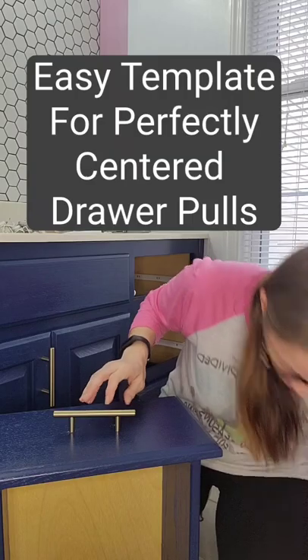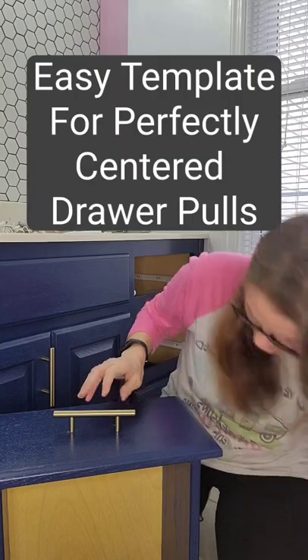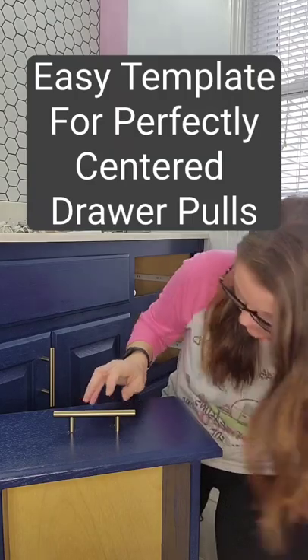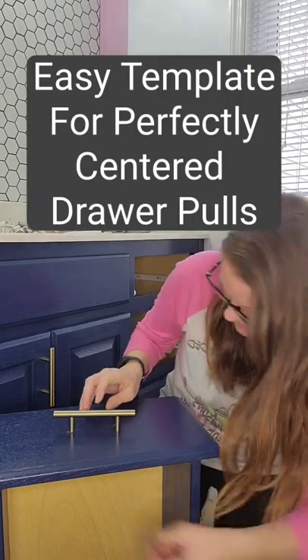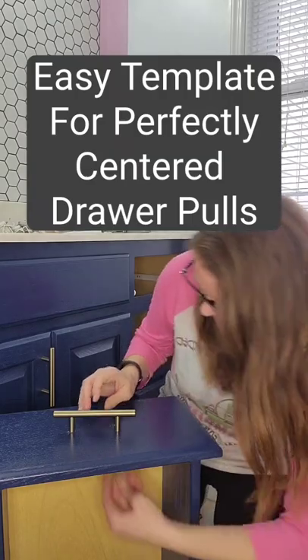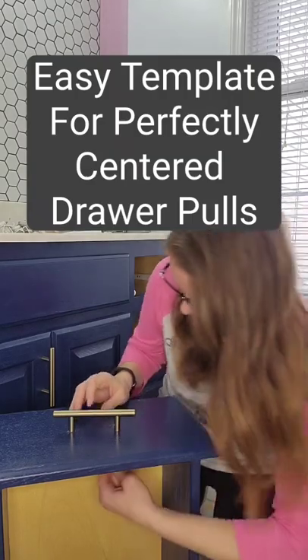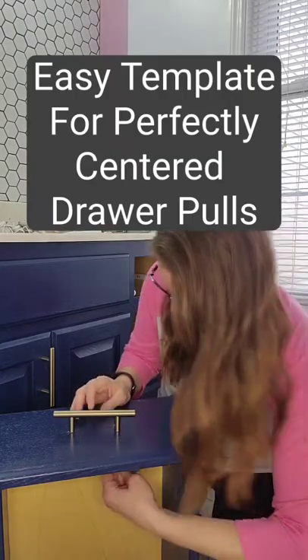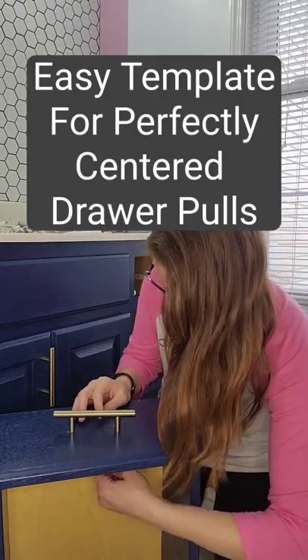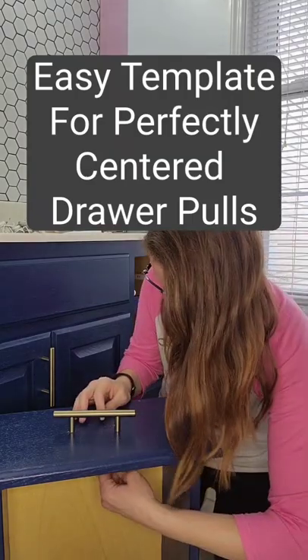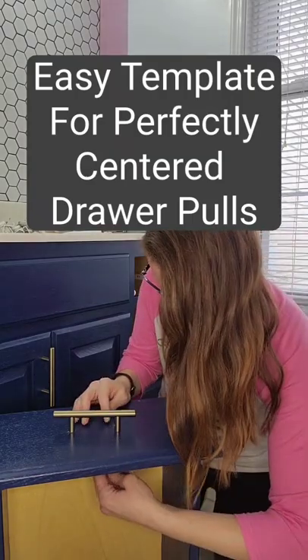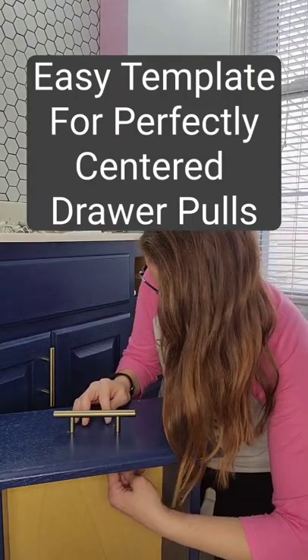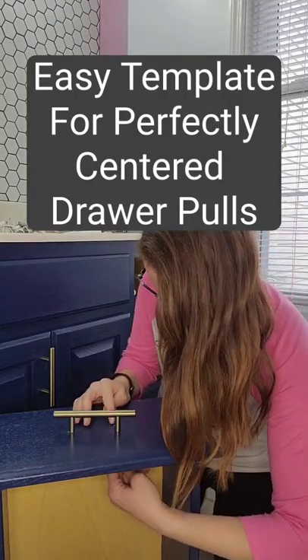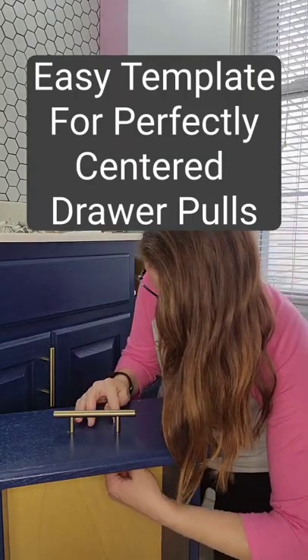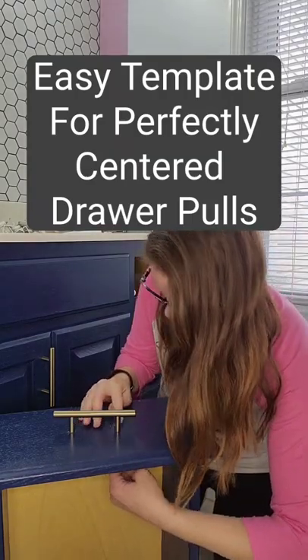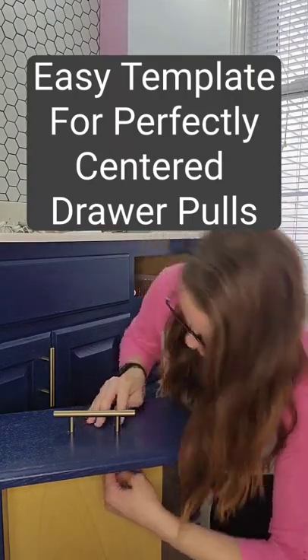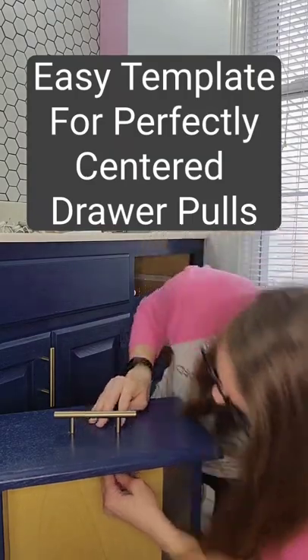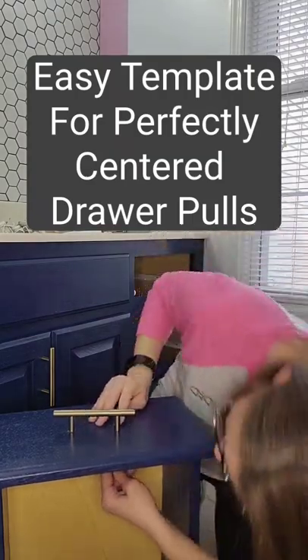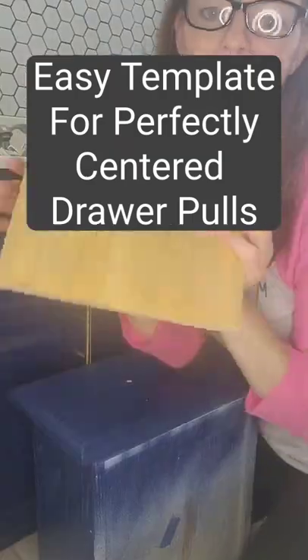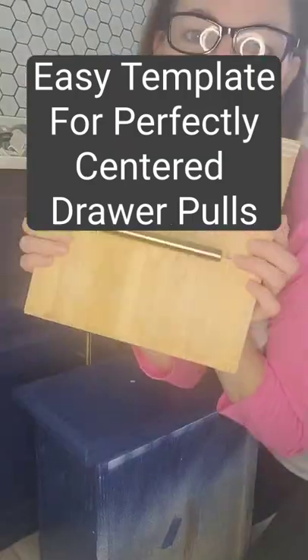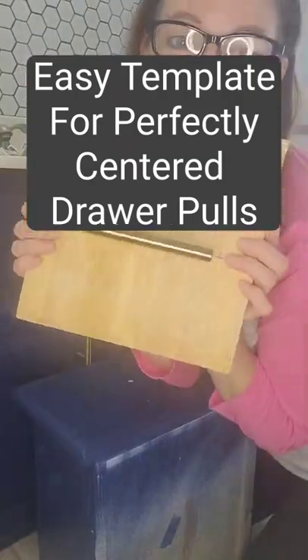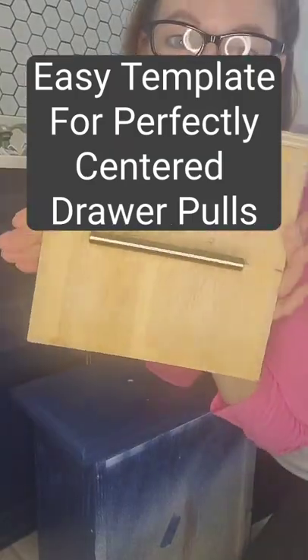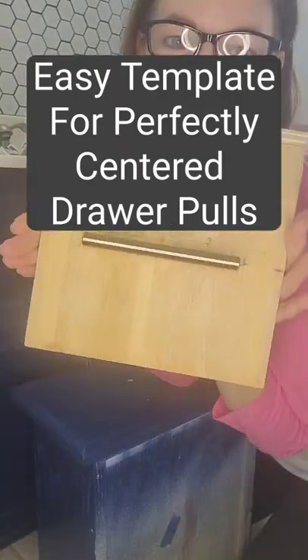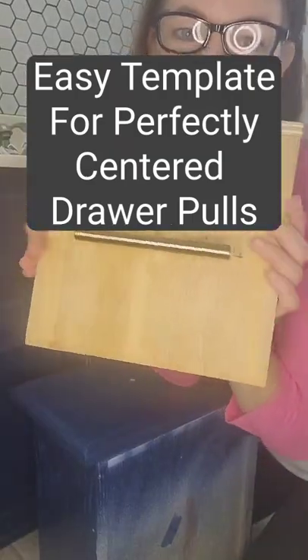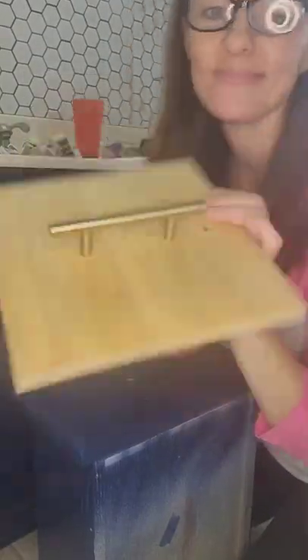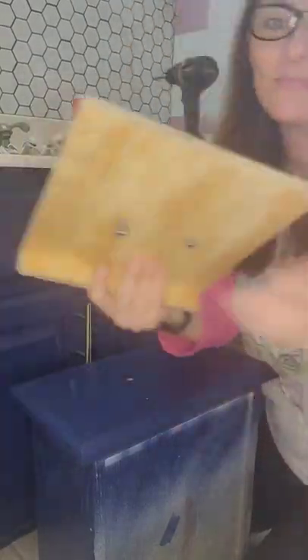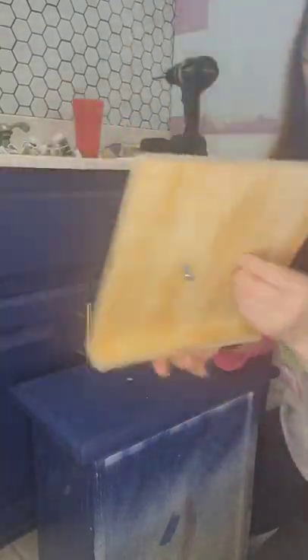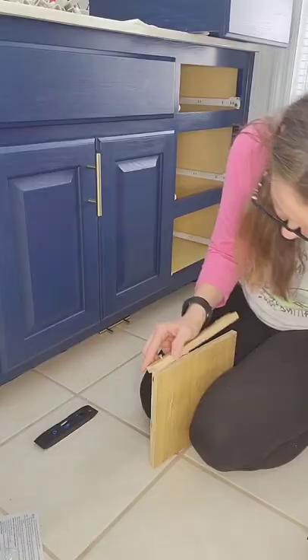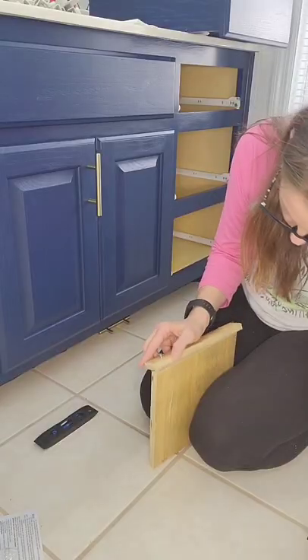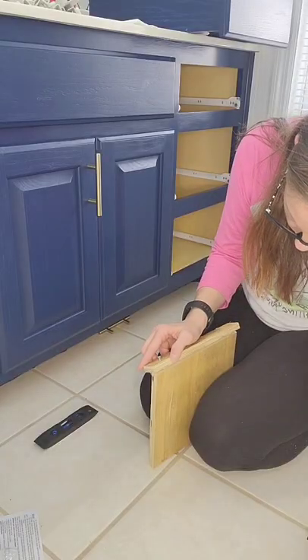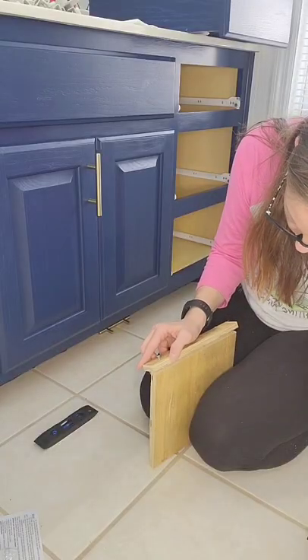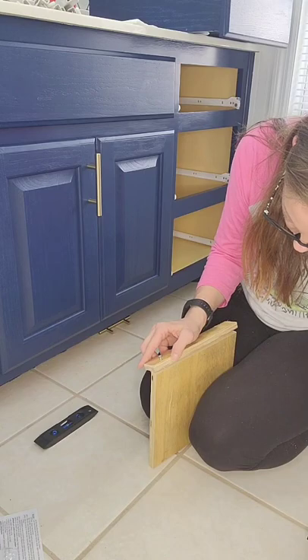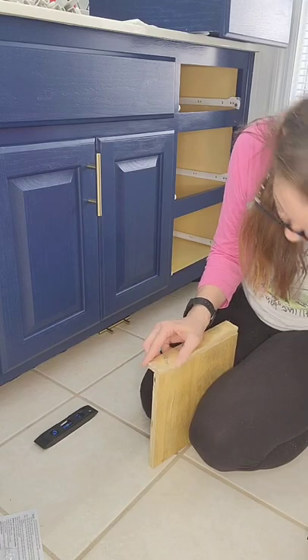When you need to drill holes and line them up for your new drawer and cabinet pulls, make a template out of scrap wood to make it easier.